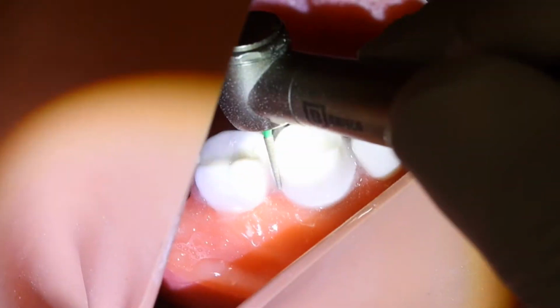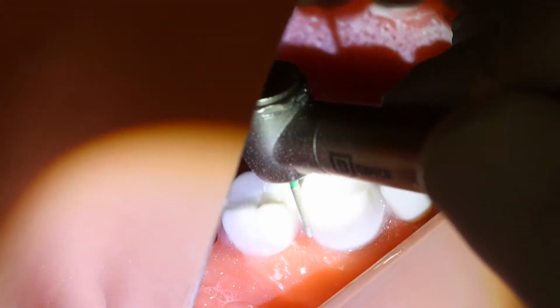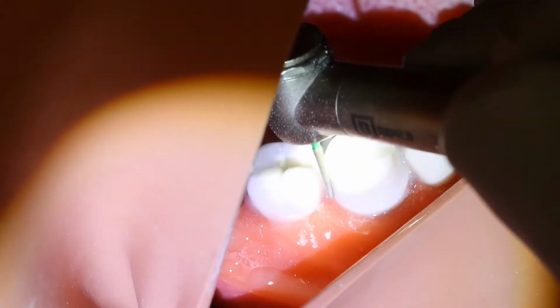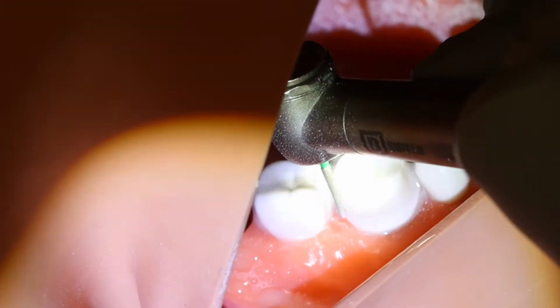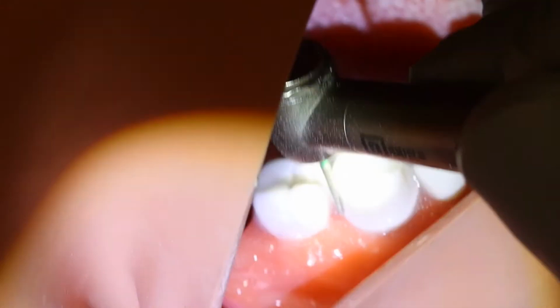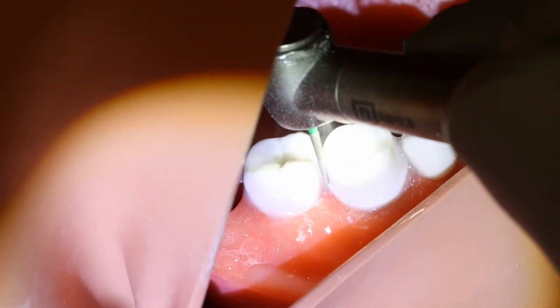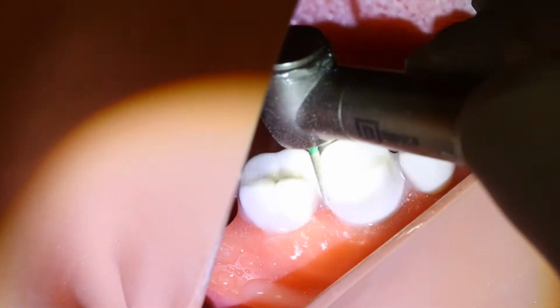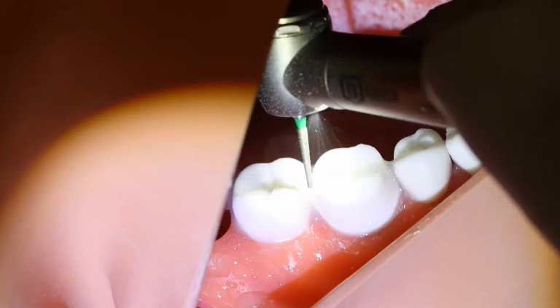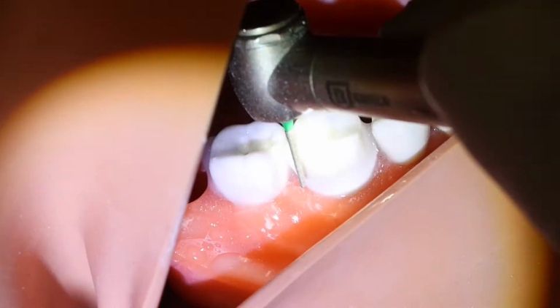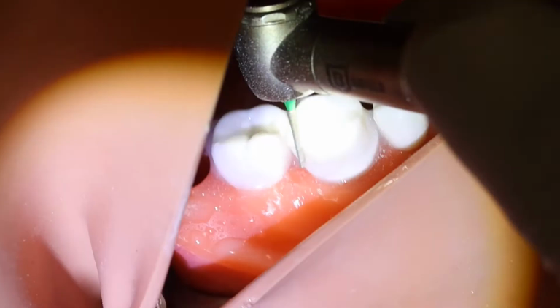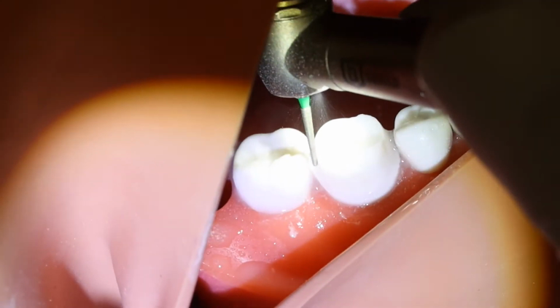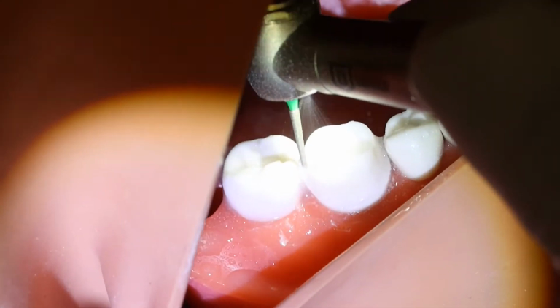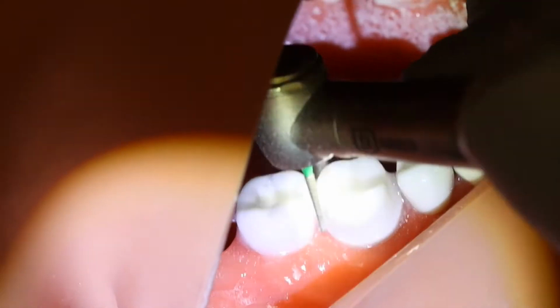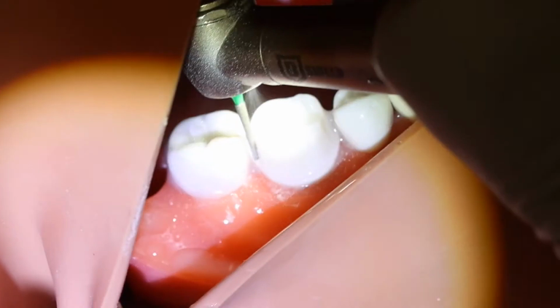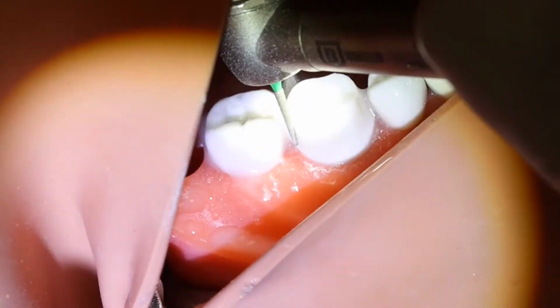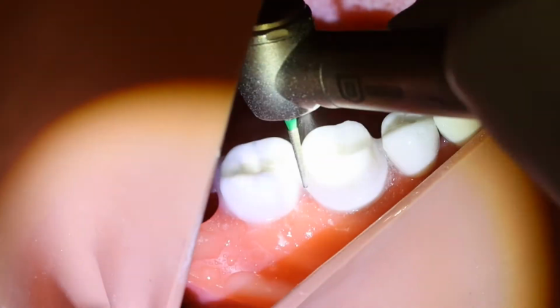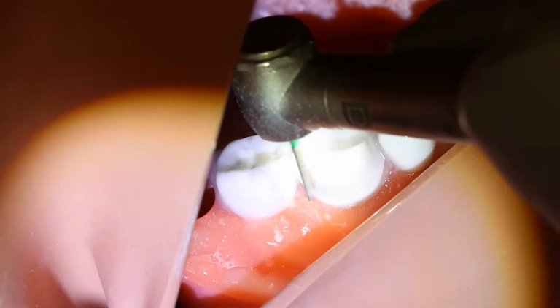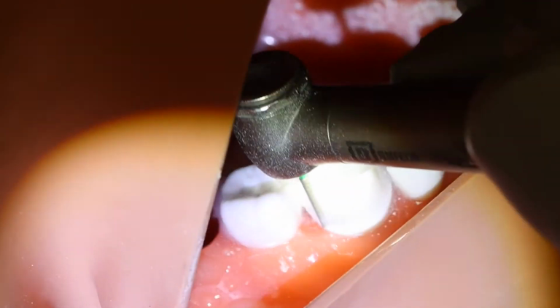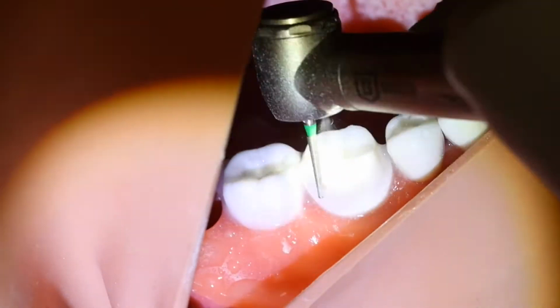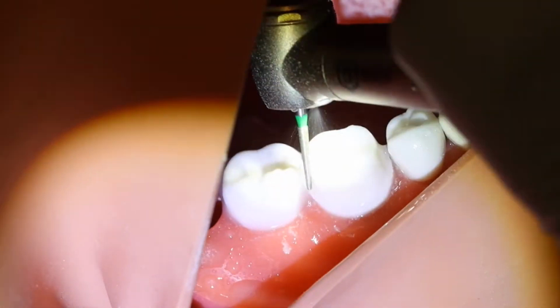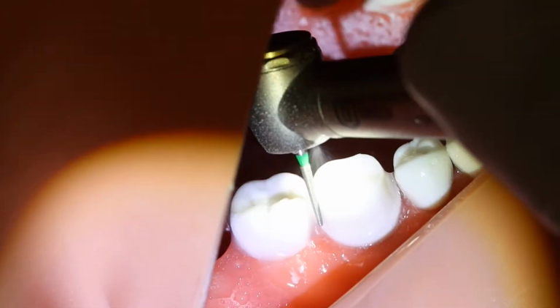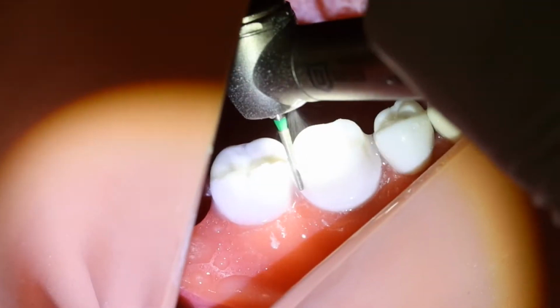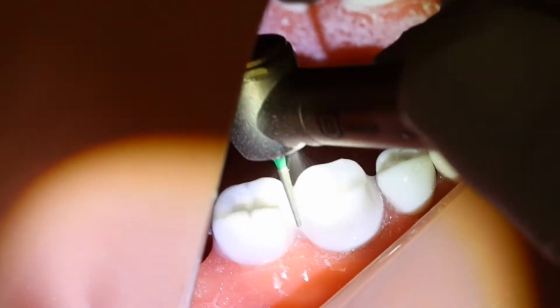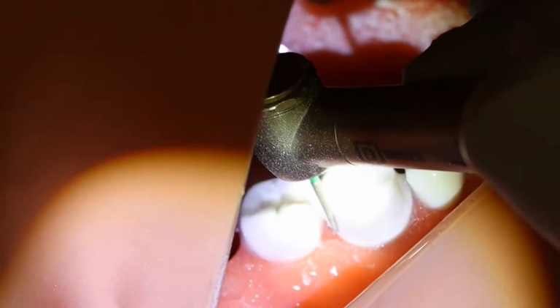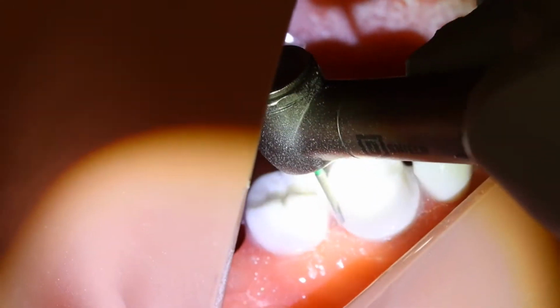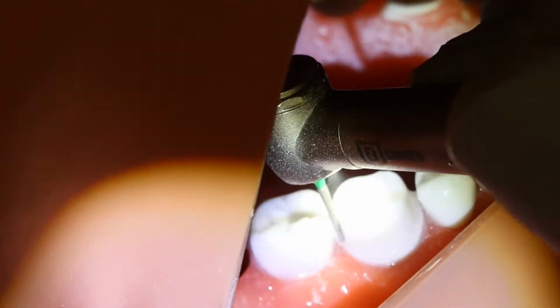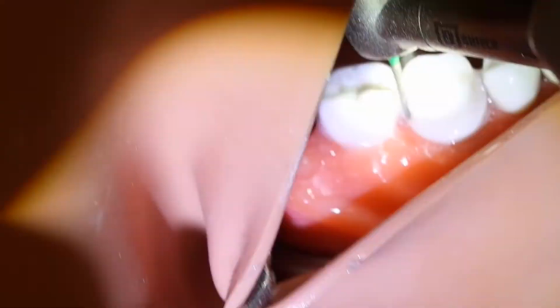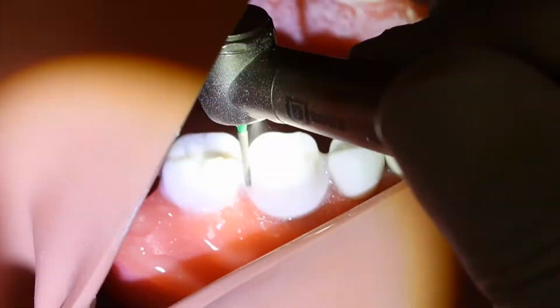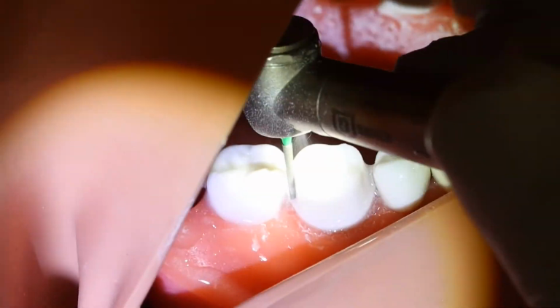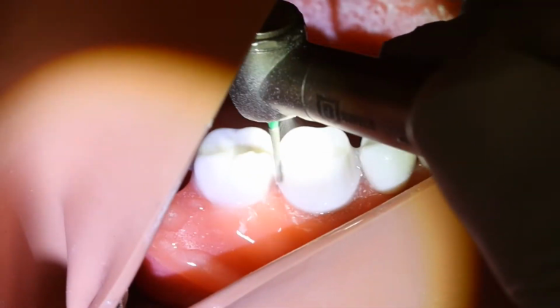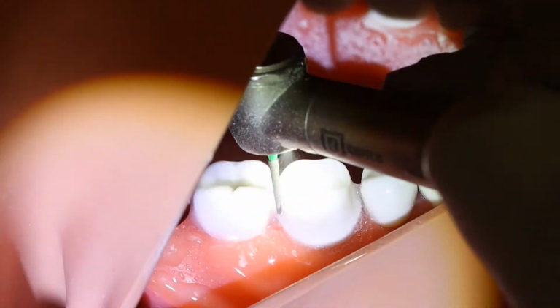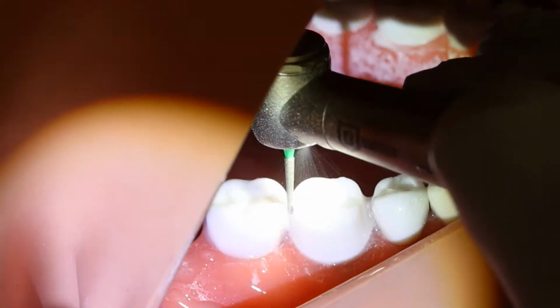The same steps are done on the distal proximal contact opening.